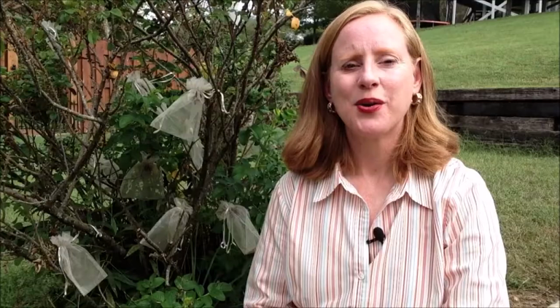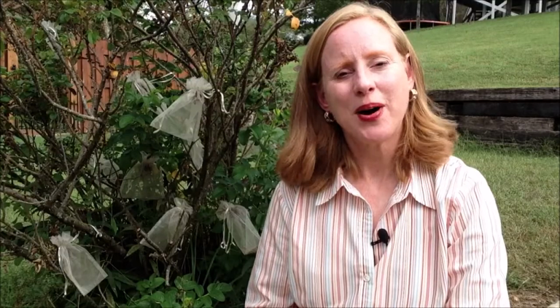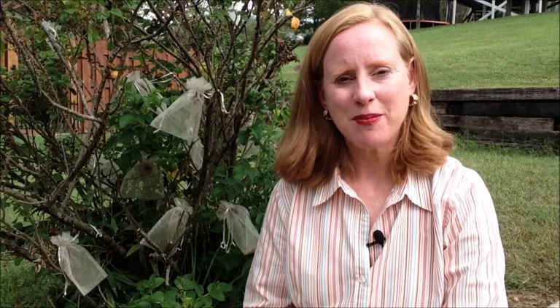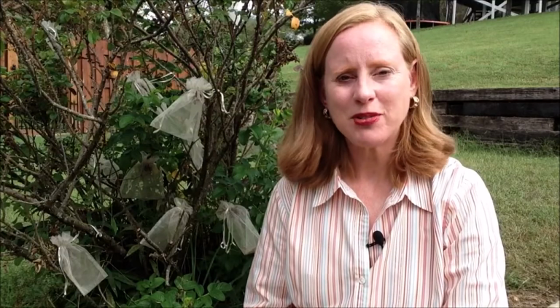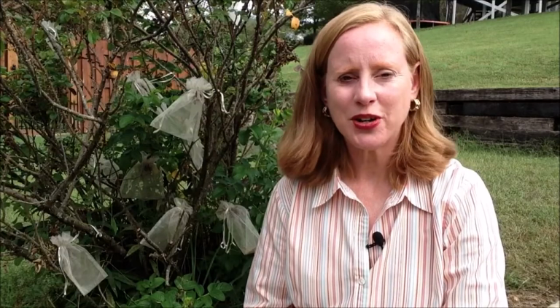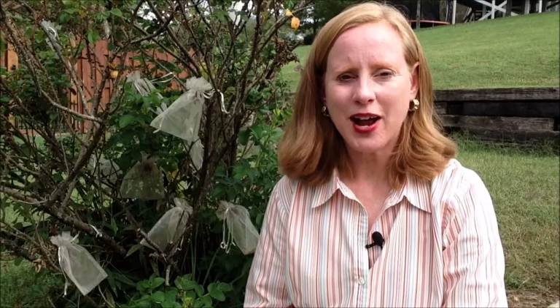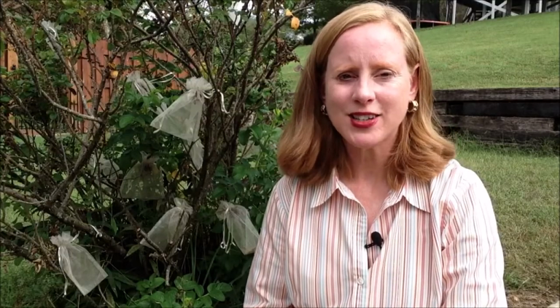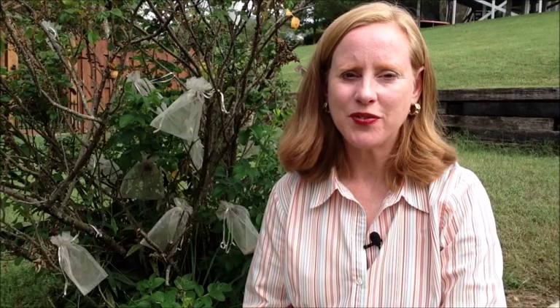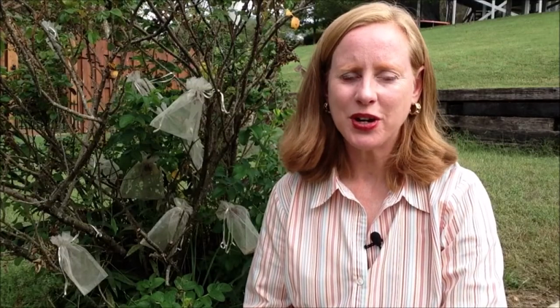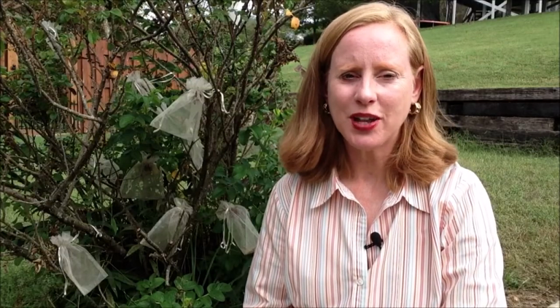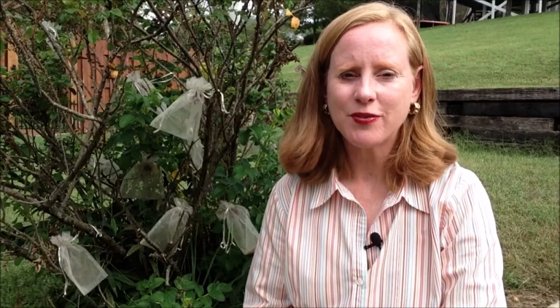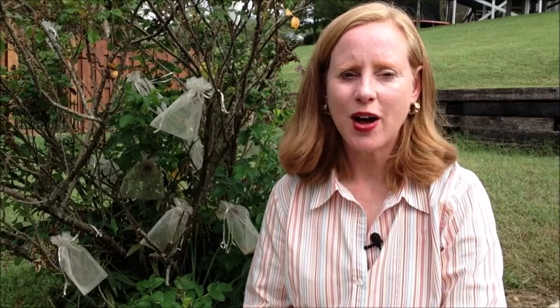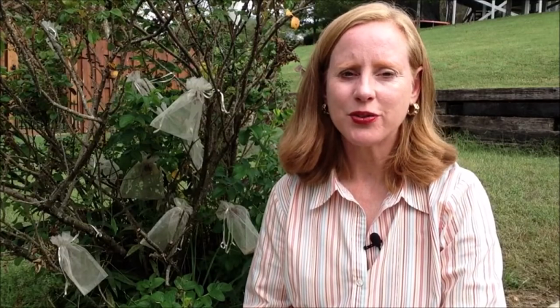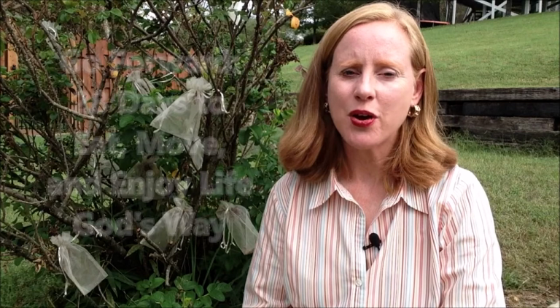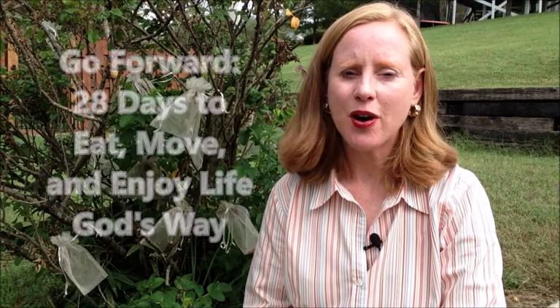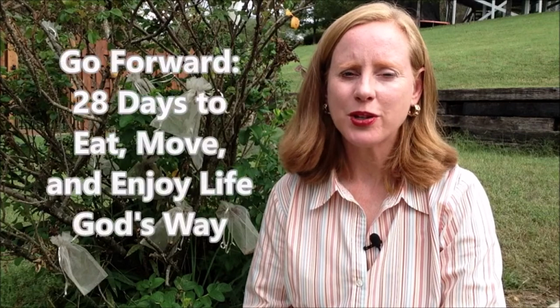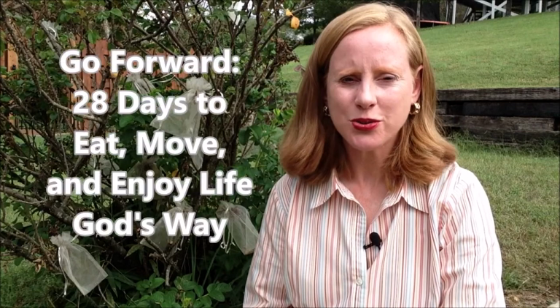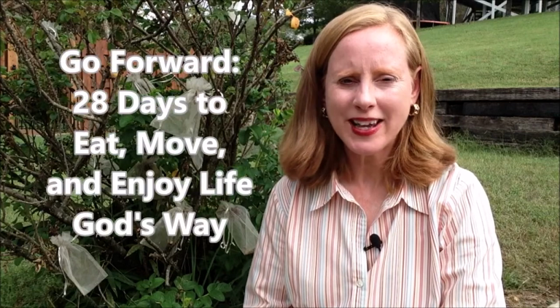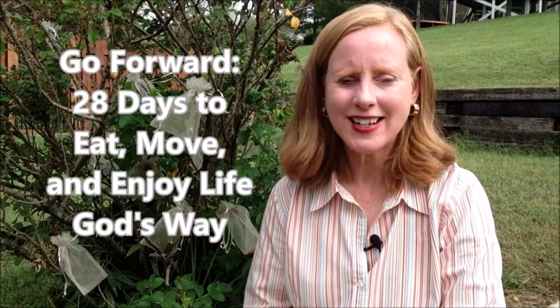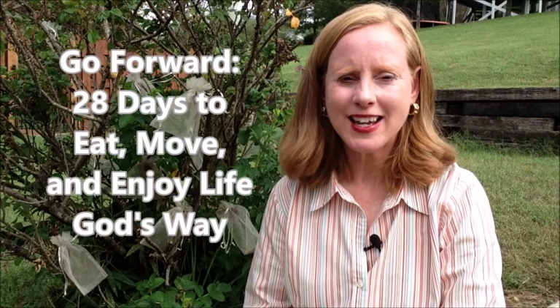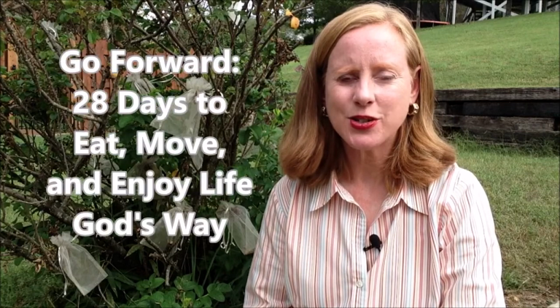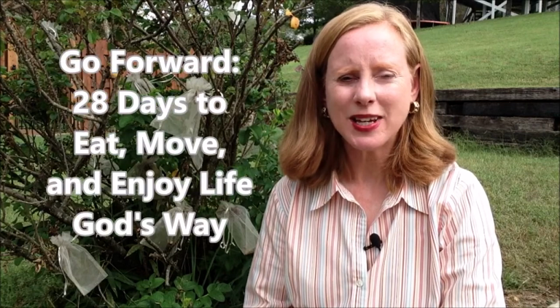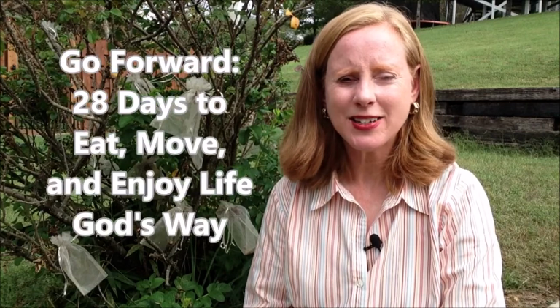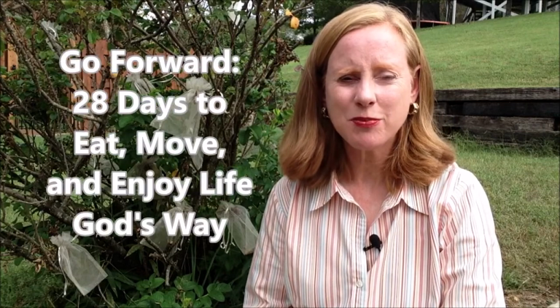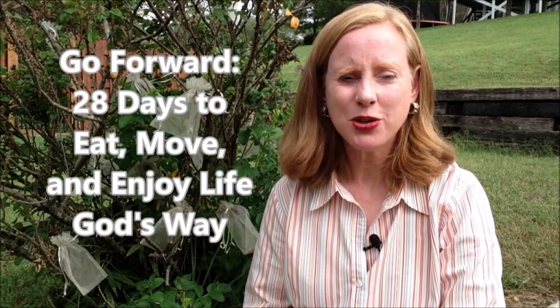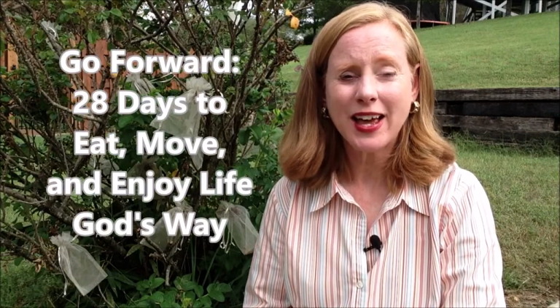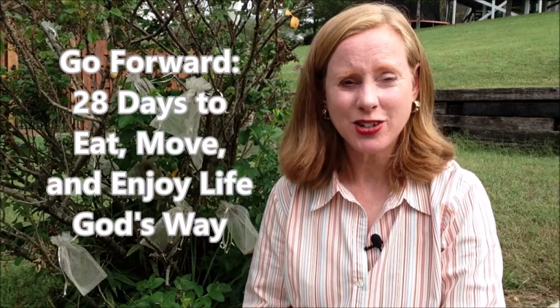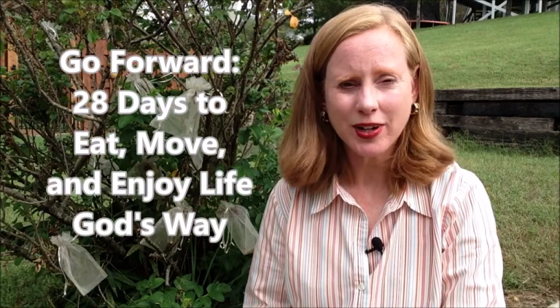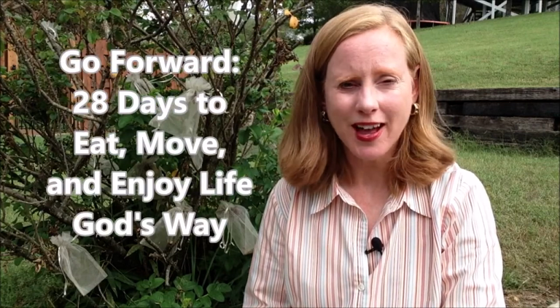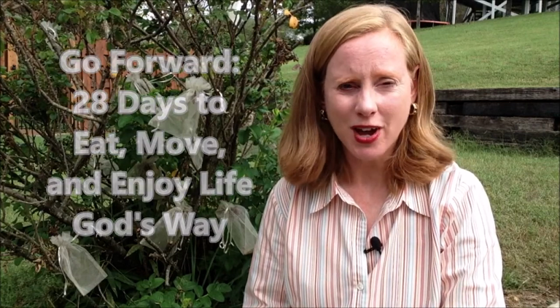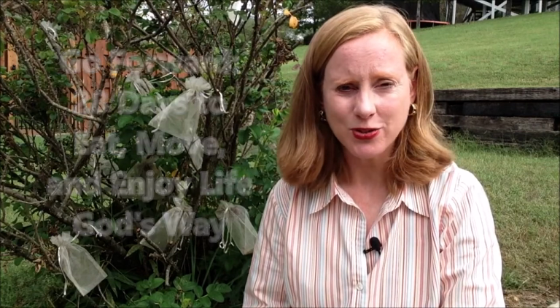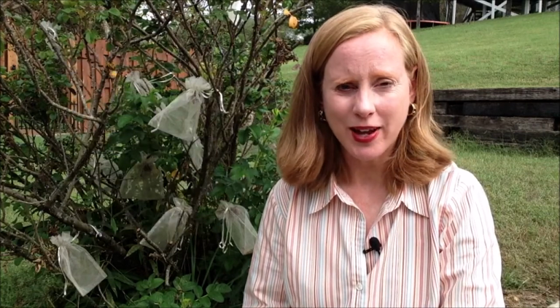Welcome. I'm Sherry Traxler with Vireo Life, author of Go Forward, 28 Days to Eat, Move, and Enjoy Life God's Way.